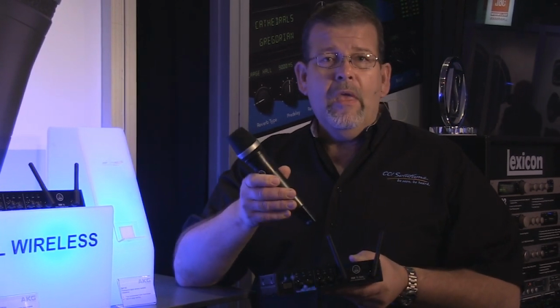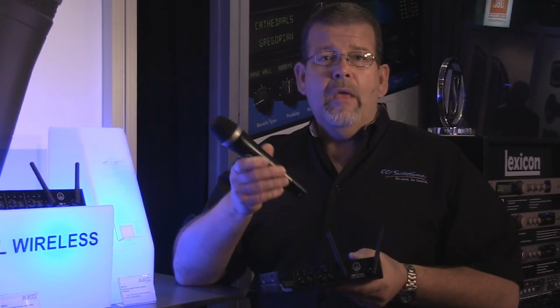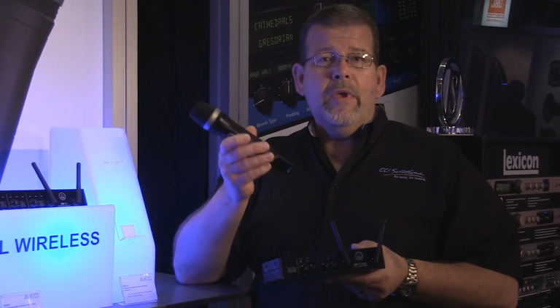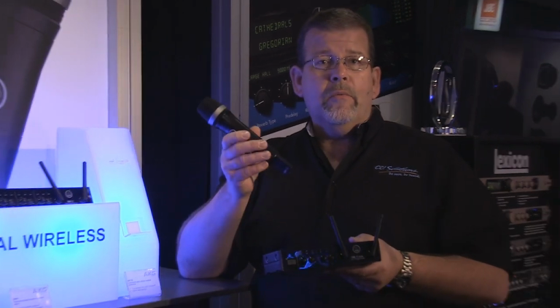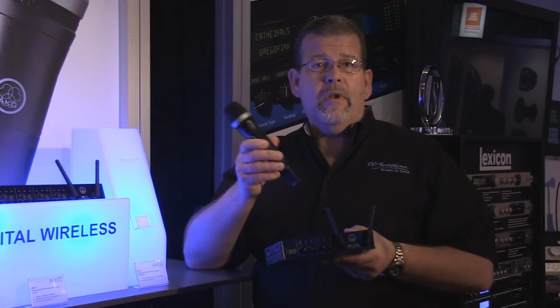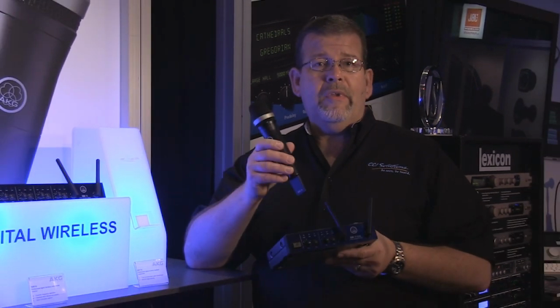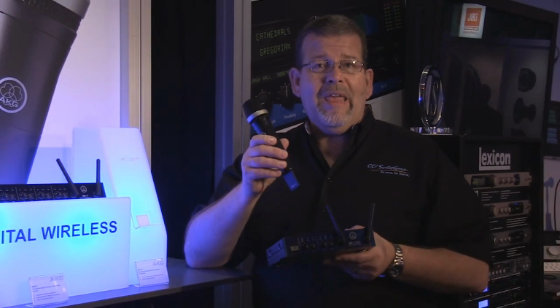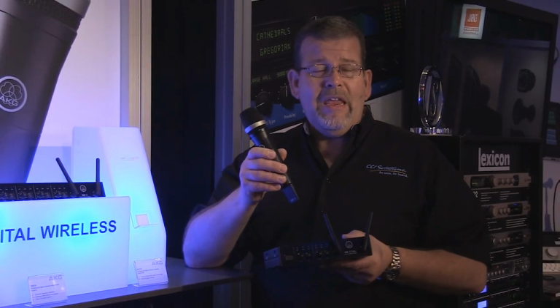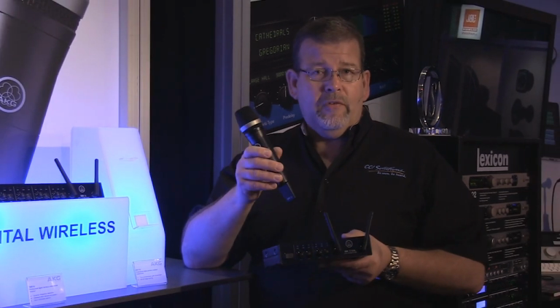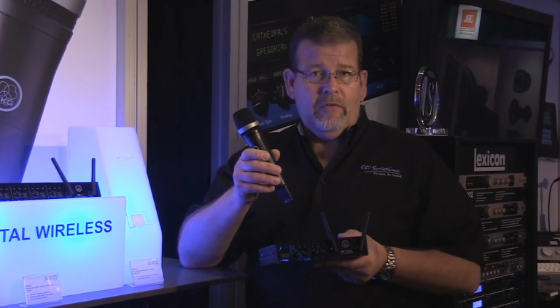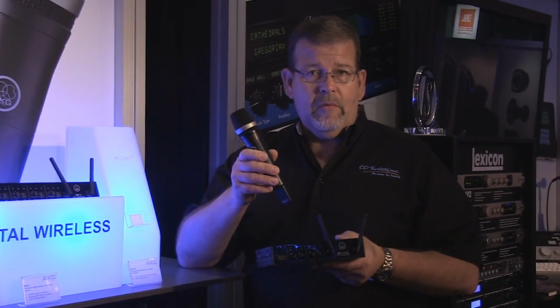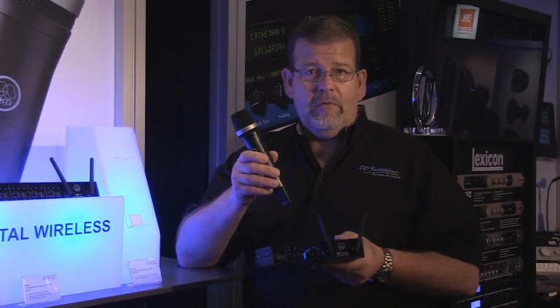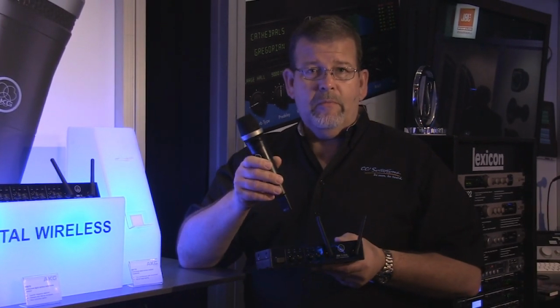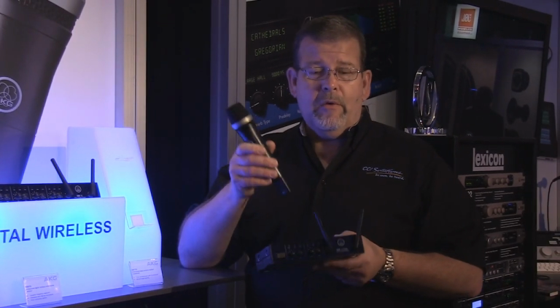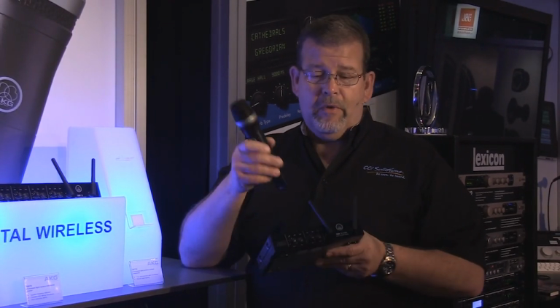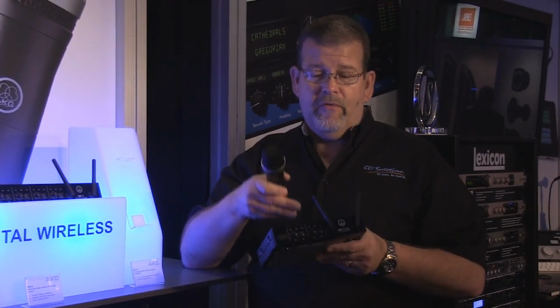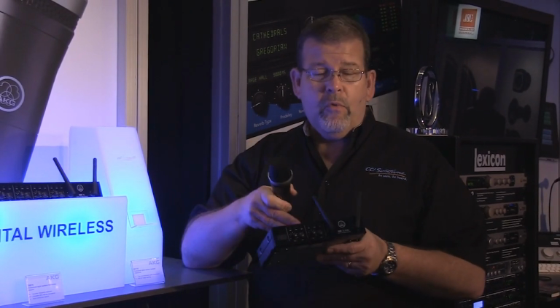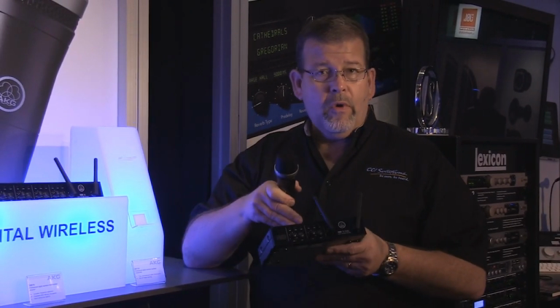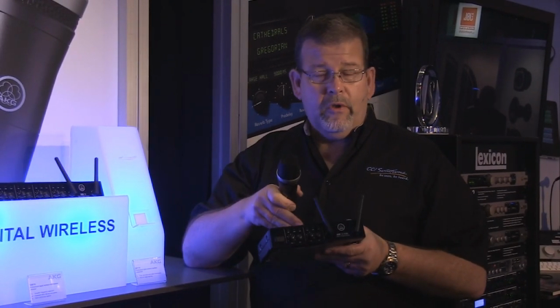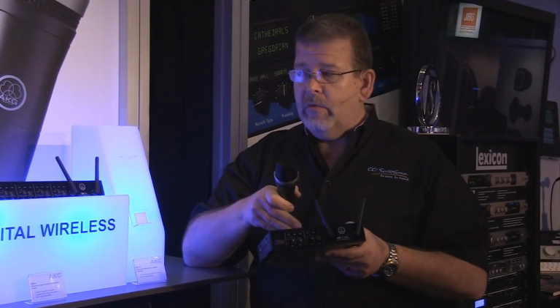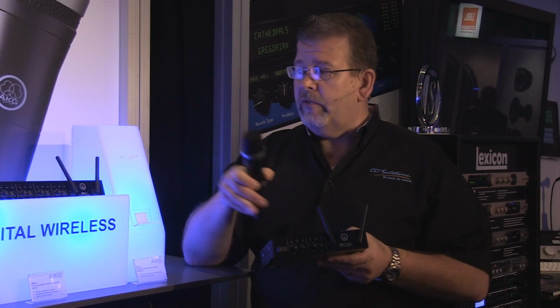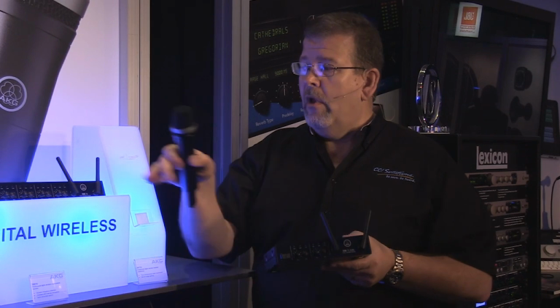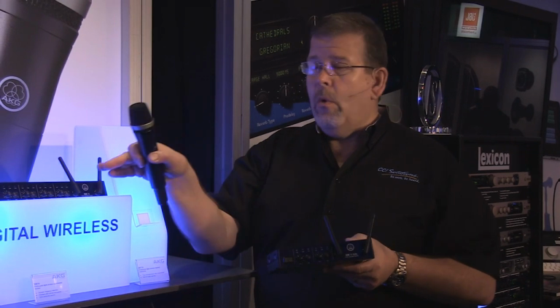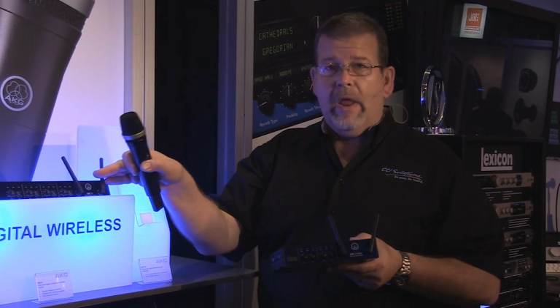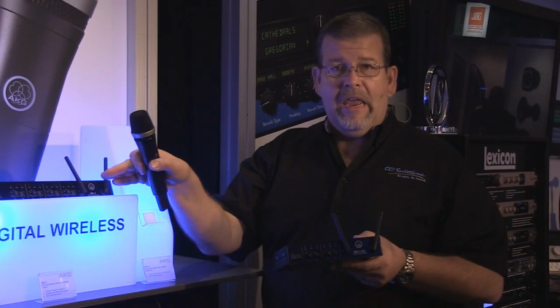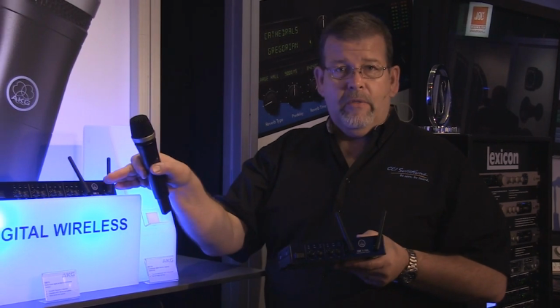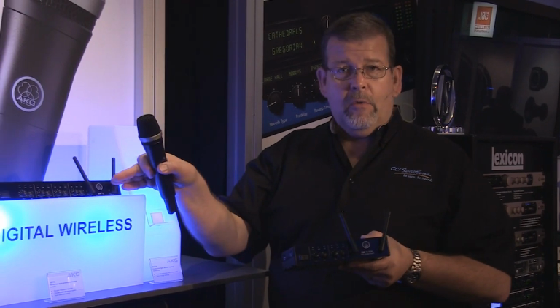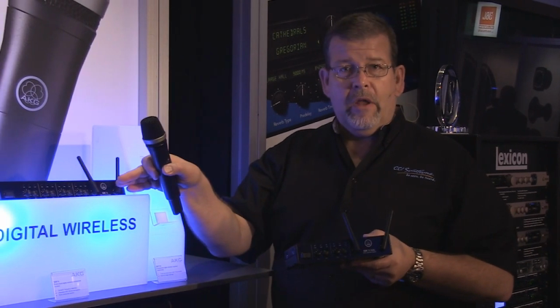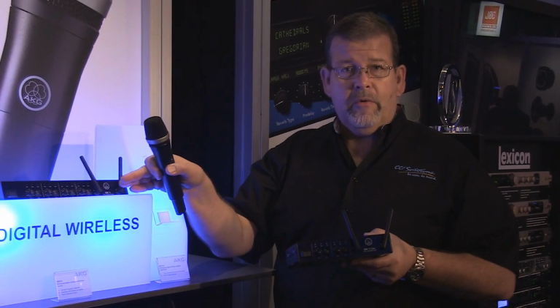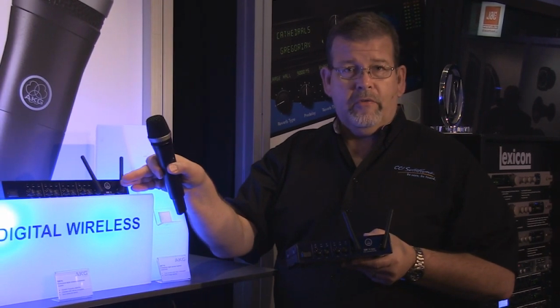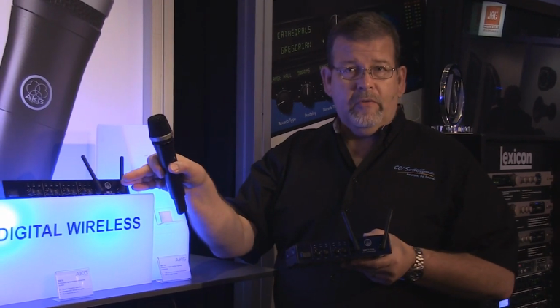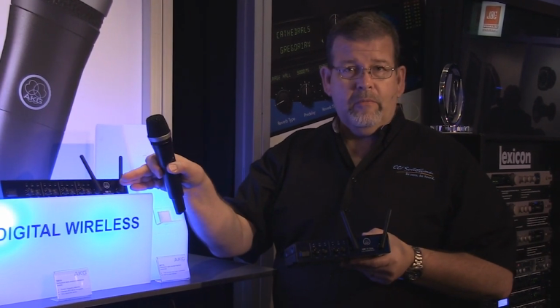We can run up to eight systems — that would be four of the duals or eight of the Quattro systems.